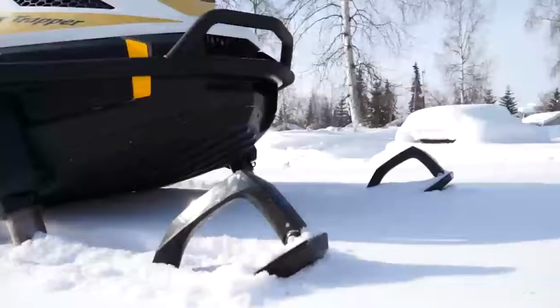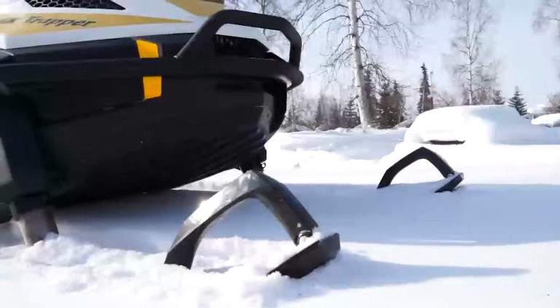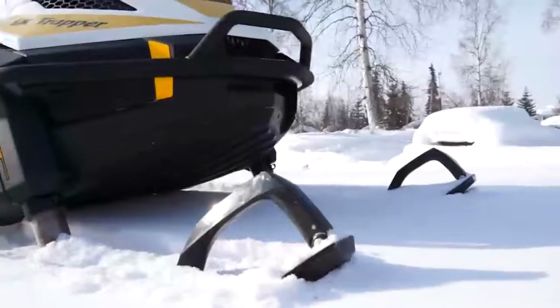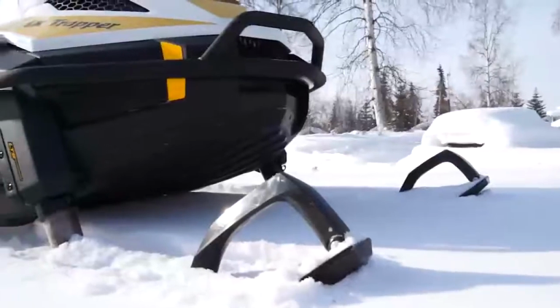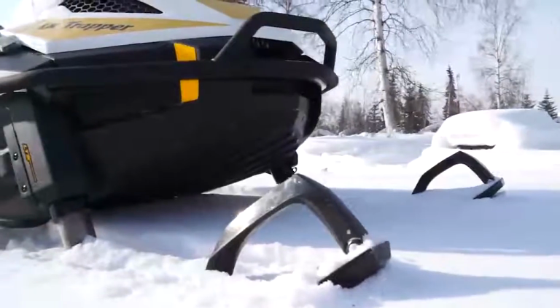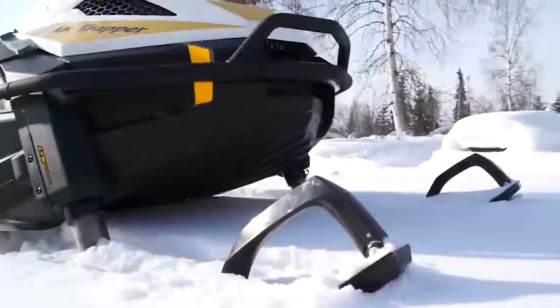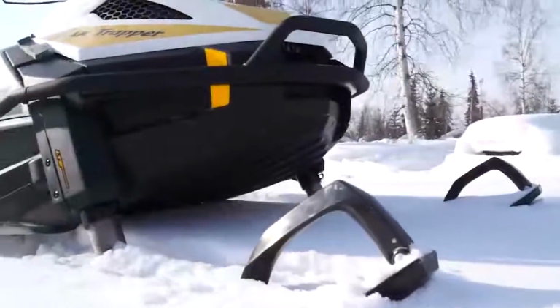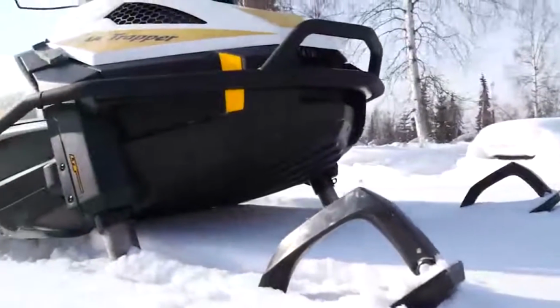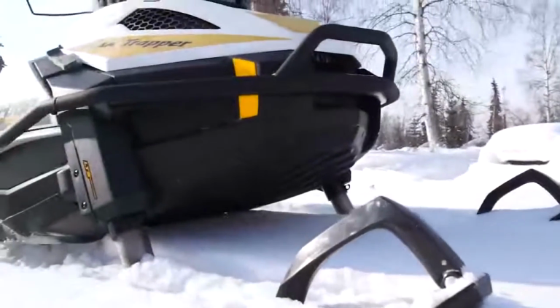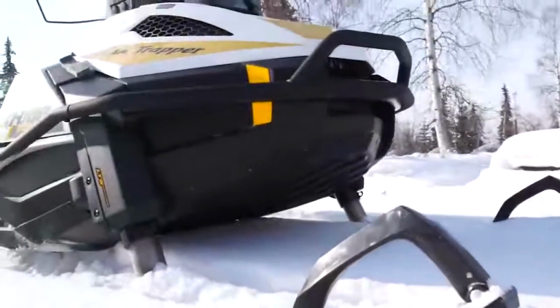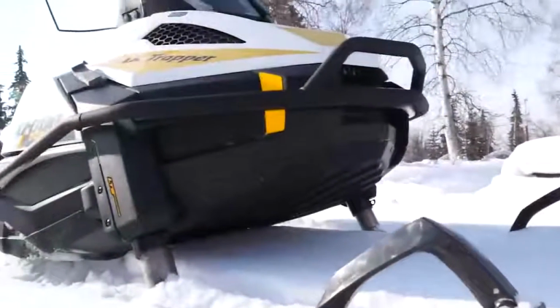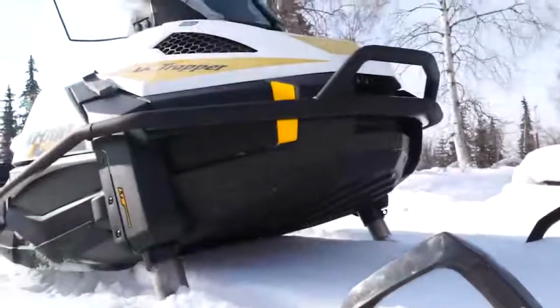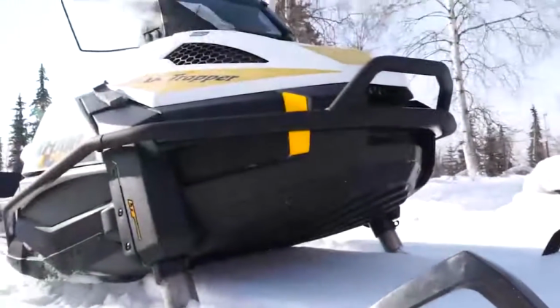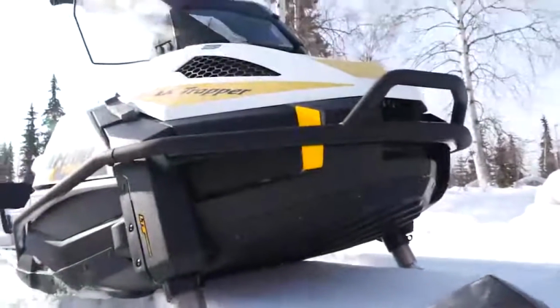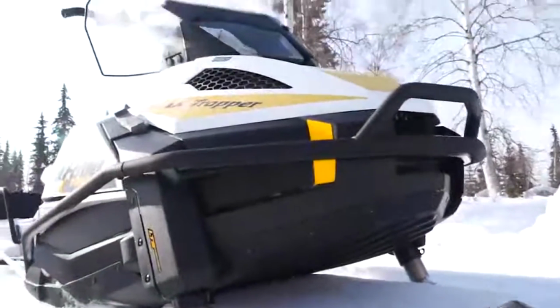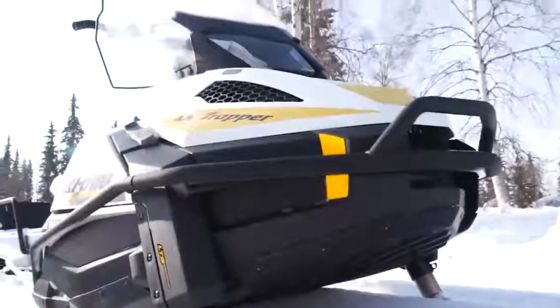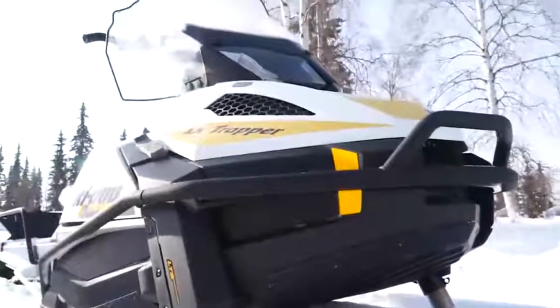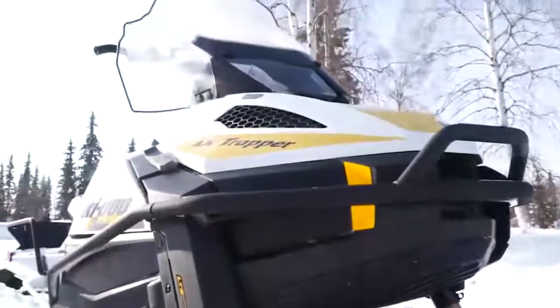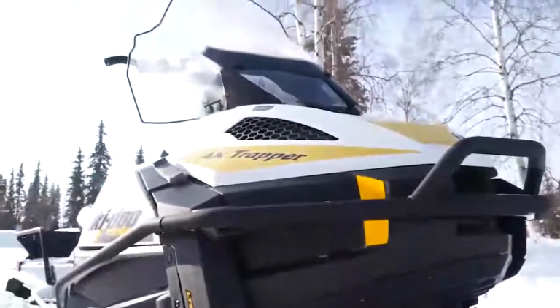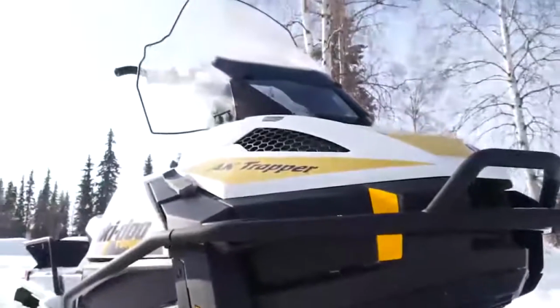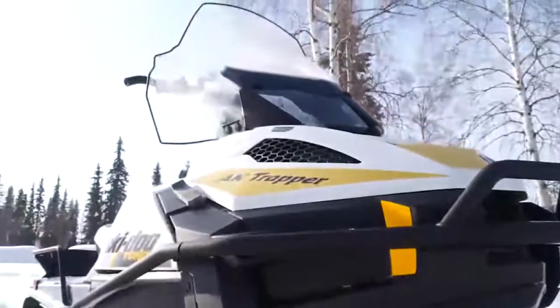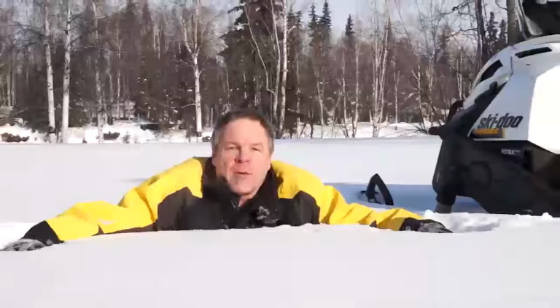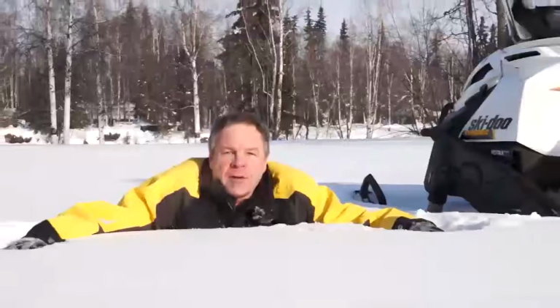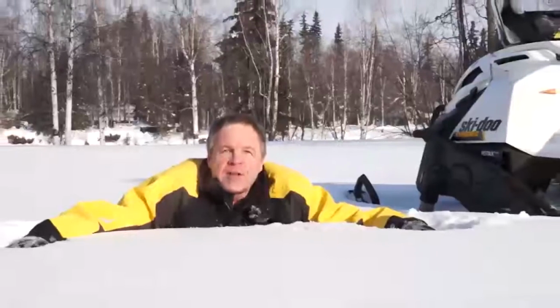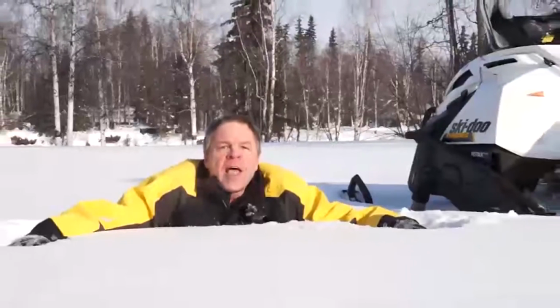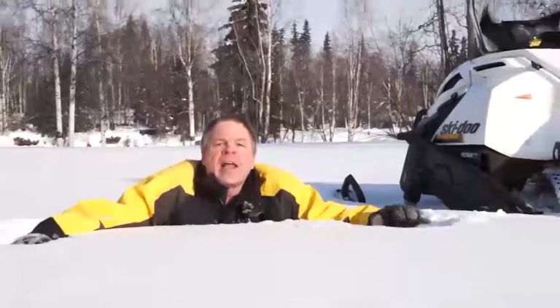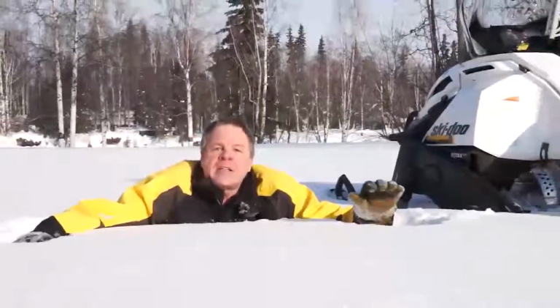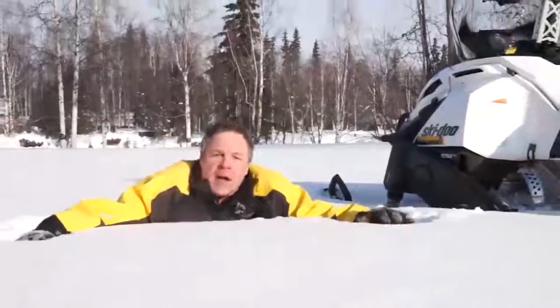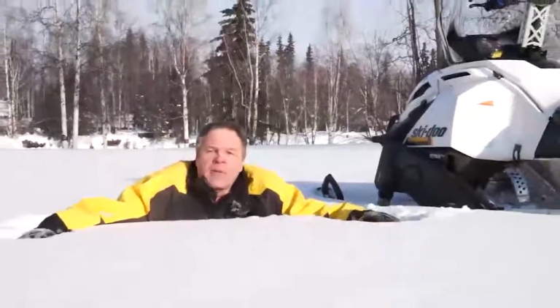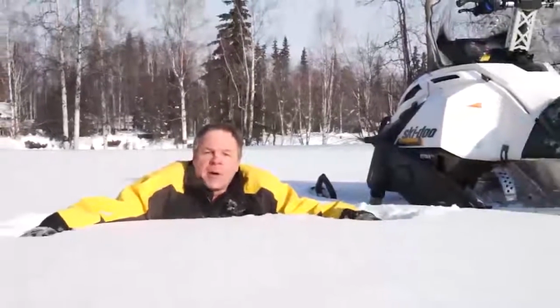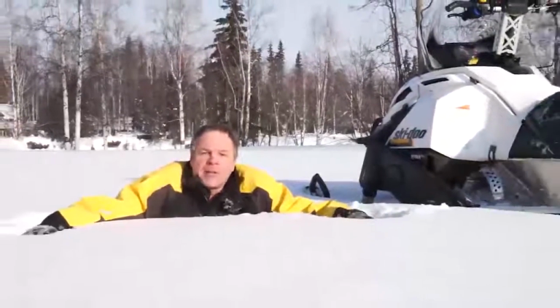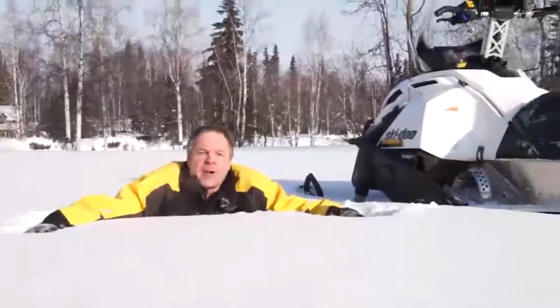It's got ski skins, a skid band, heavy-duty bumper, a high windshield, electric start, reverse, and a ton of rubber on the snow.